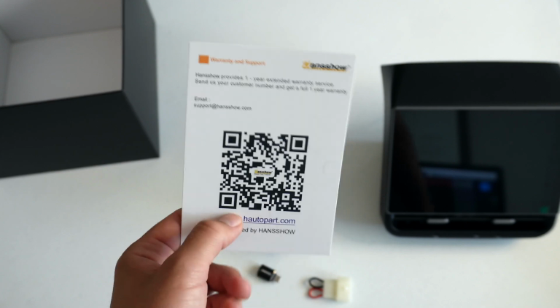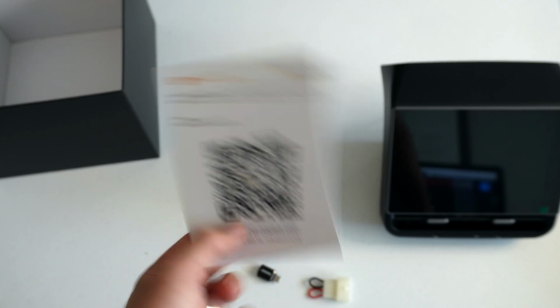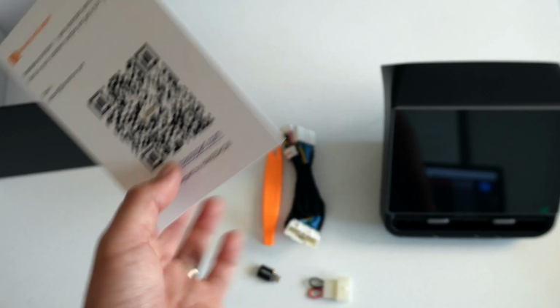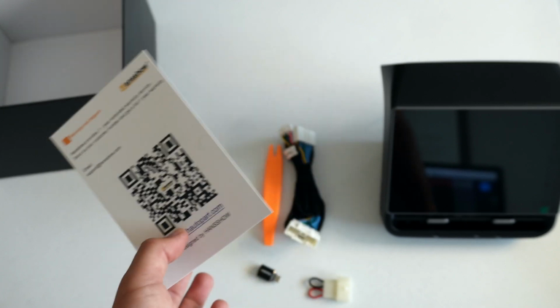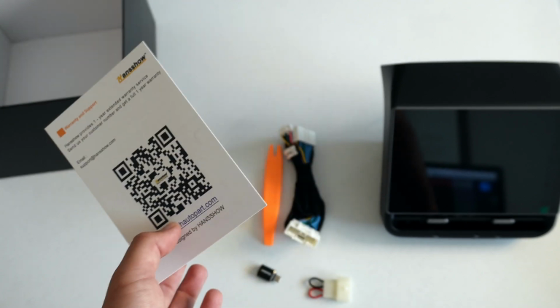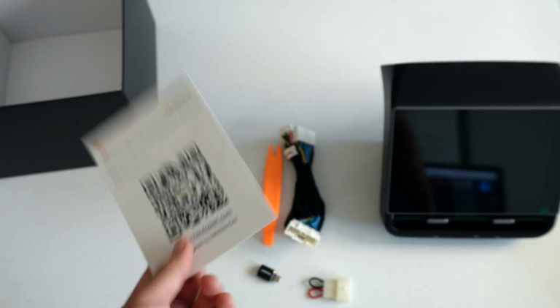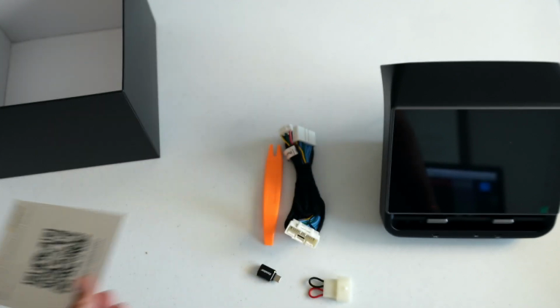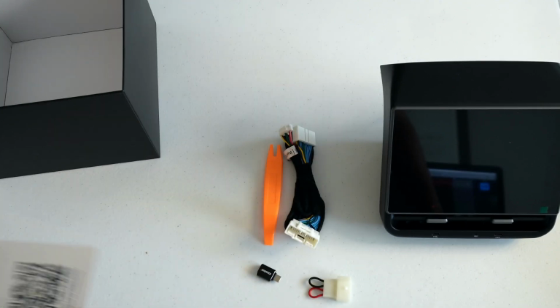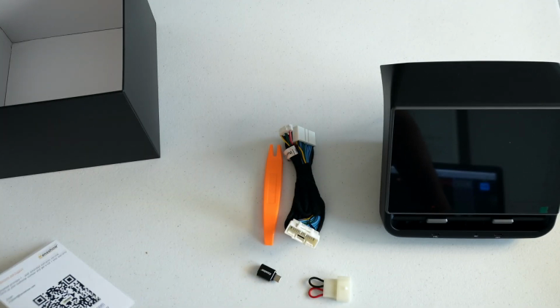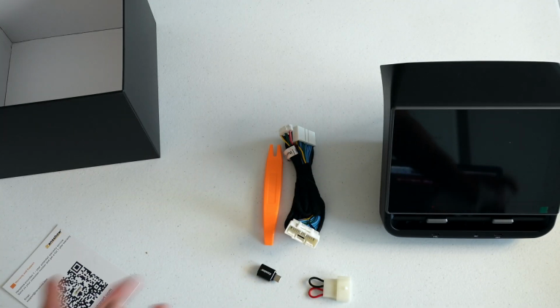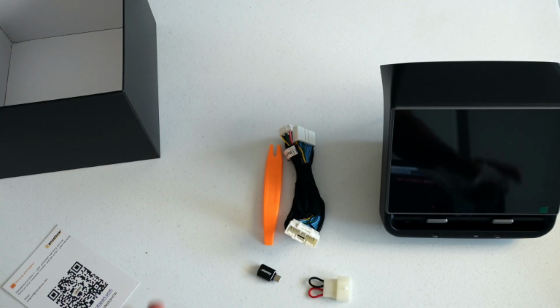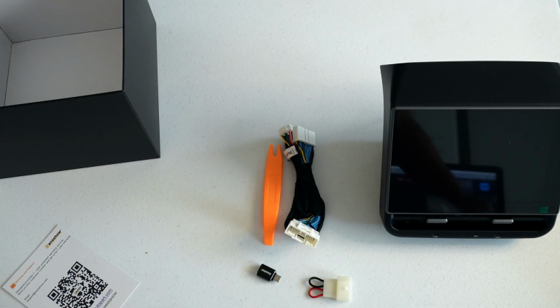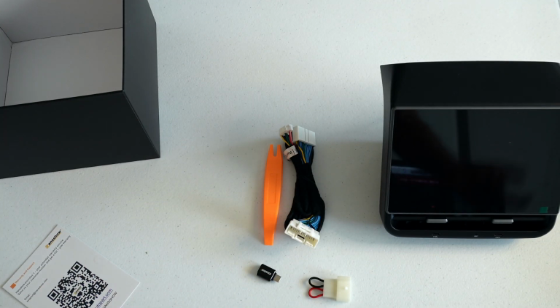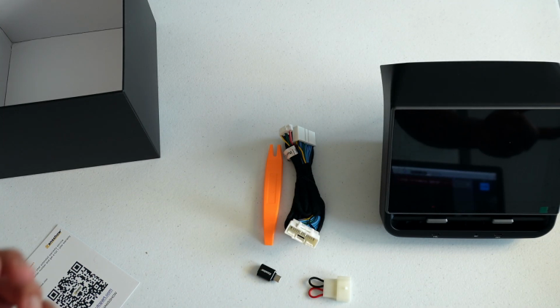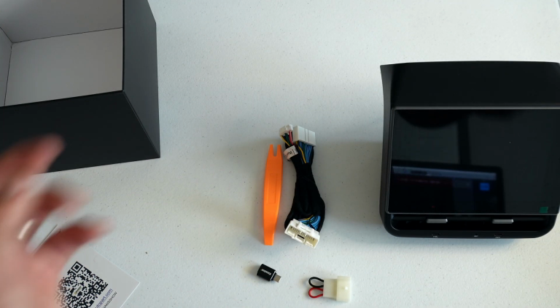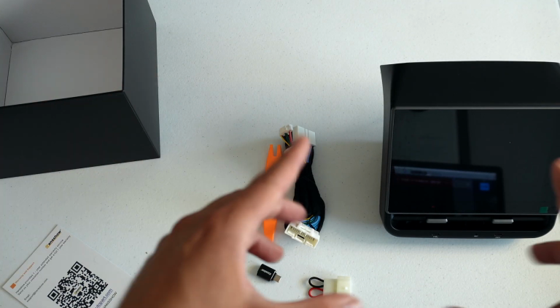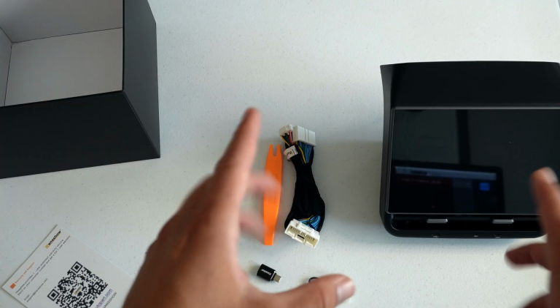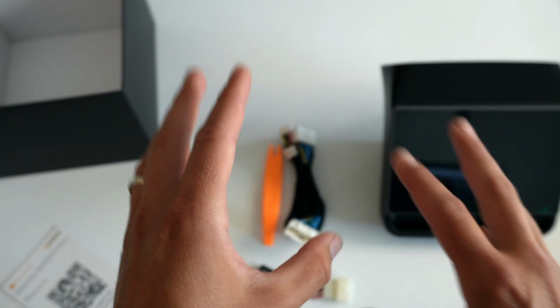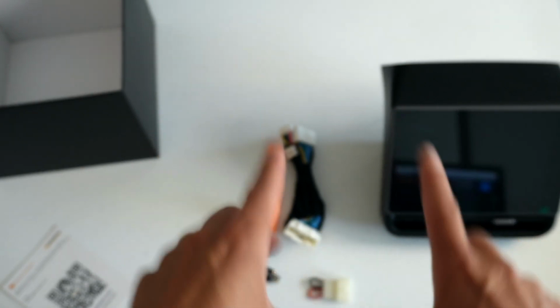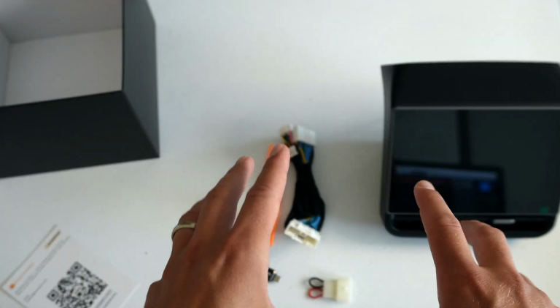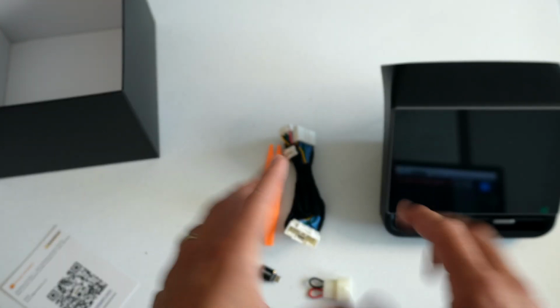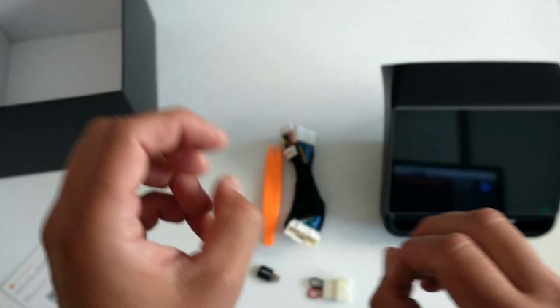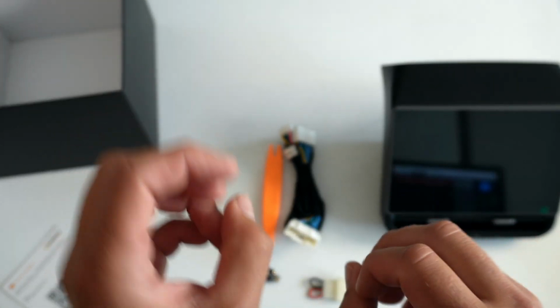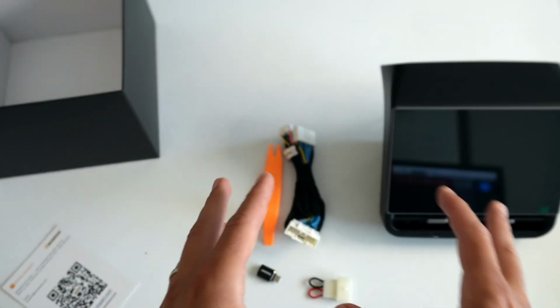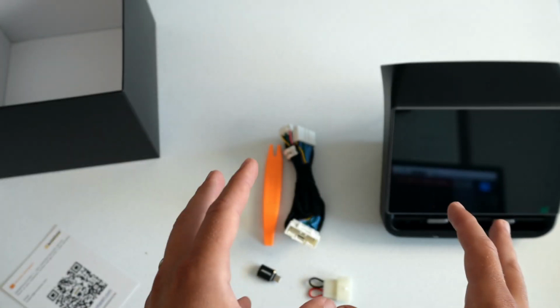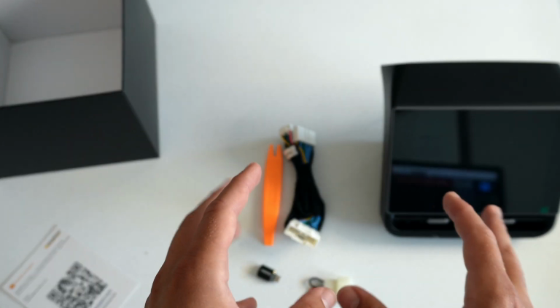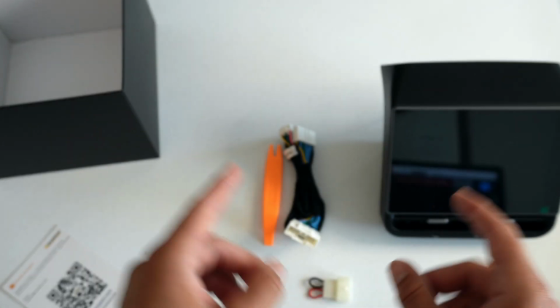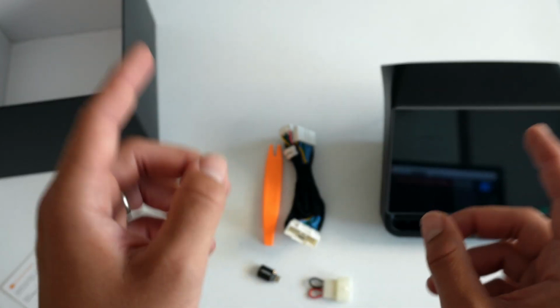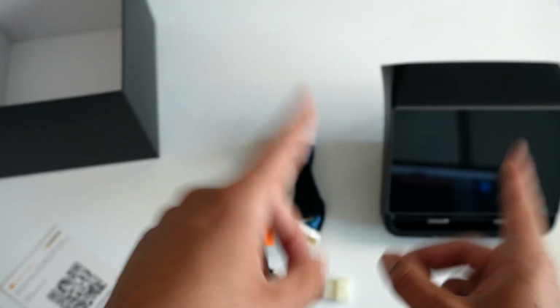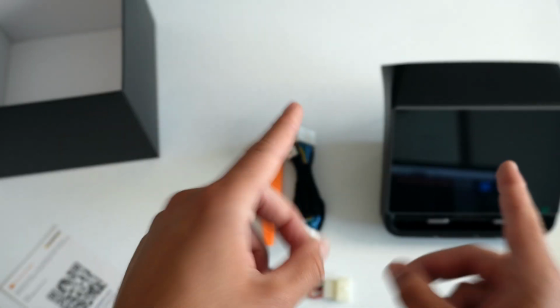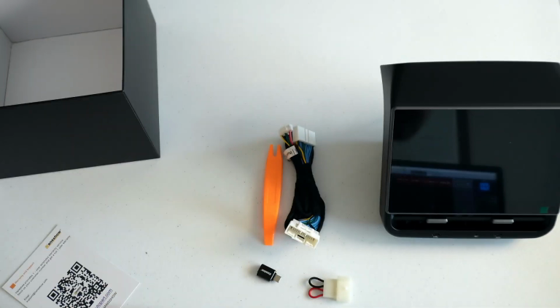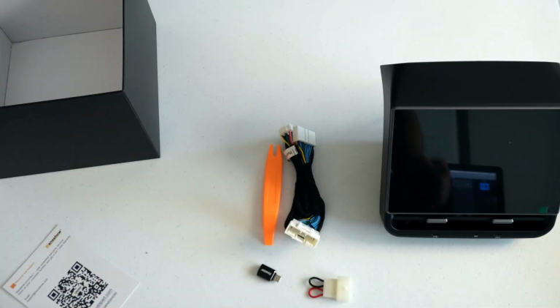There are no explicit written directions, but they do have a thank you note with a QR code, which I'm imagining leads to directions on how to do the install, likely with a video. I'm going to look at that now and then get to installing this in the car and walk you through my experience with installing it.